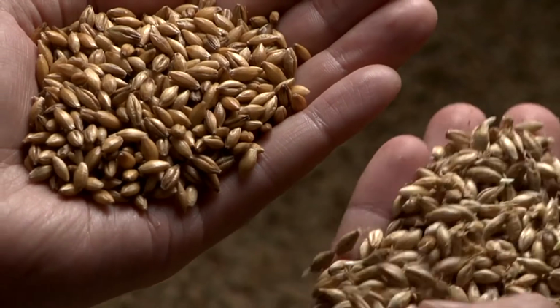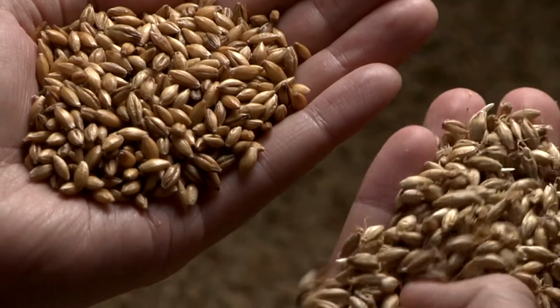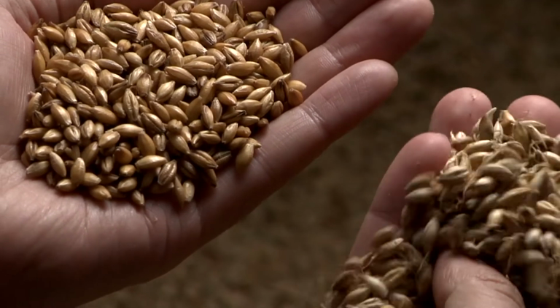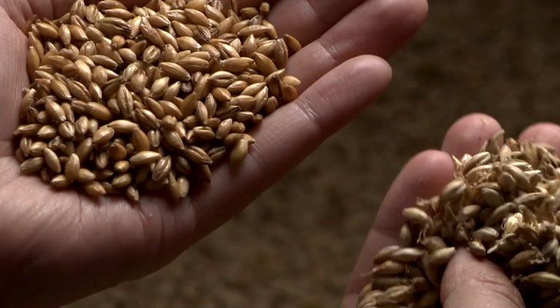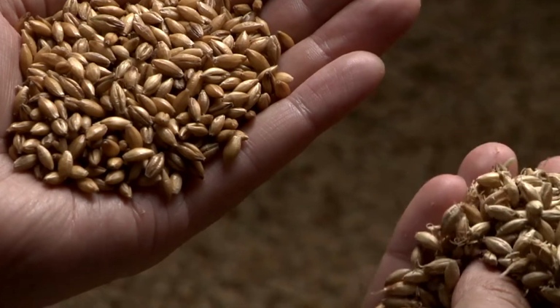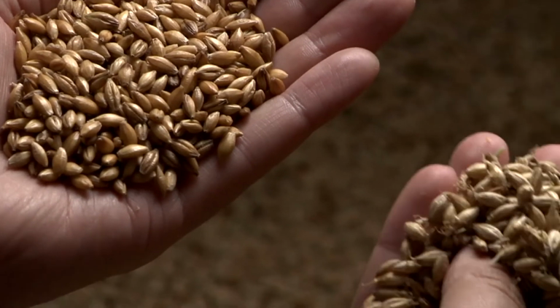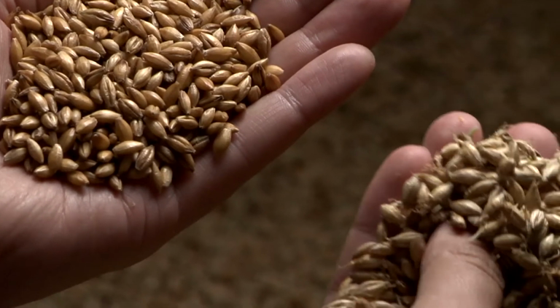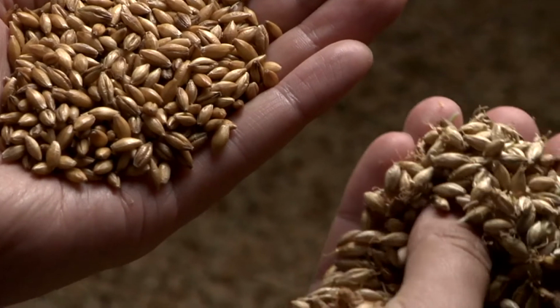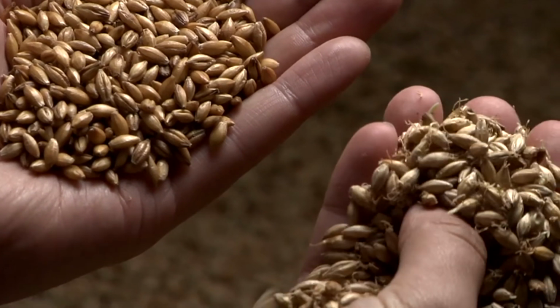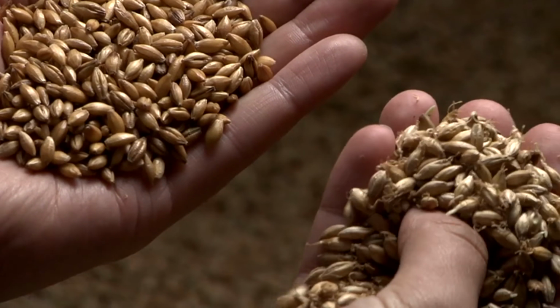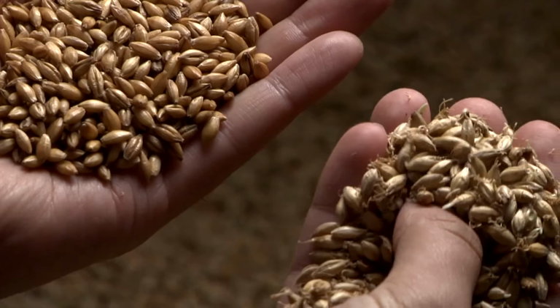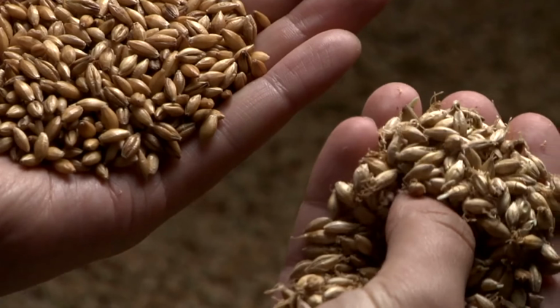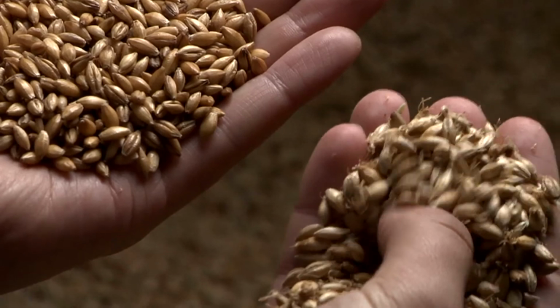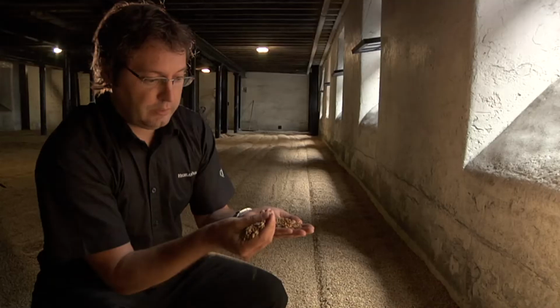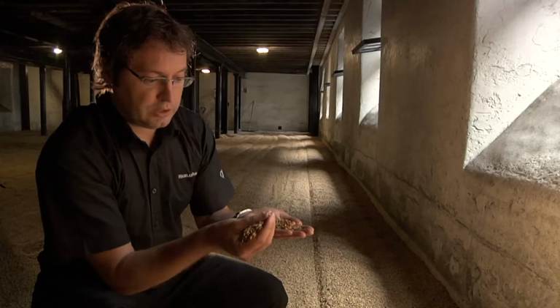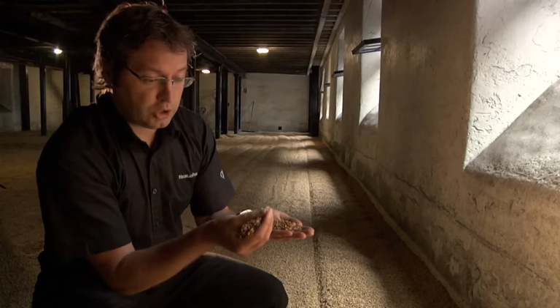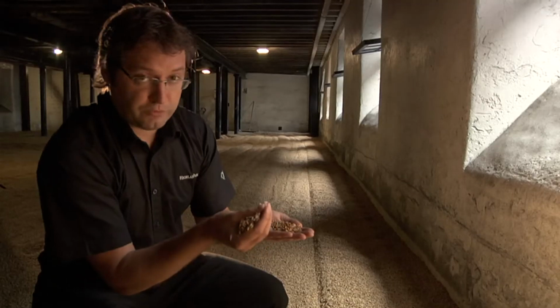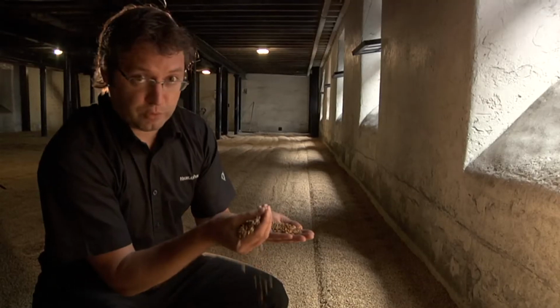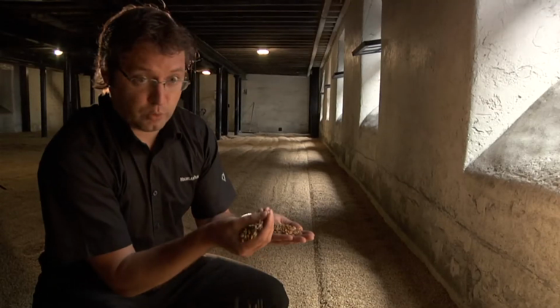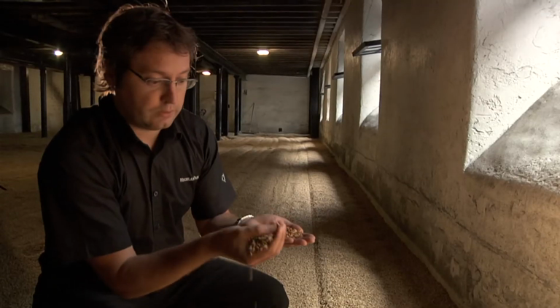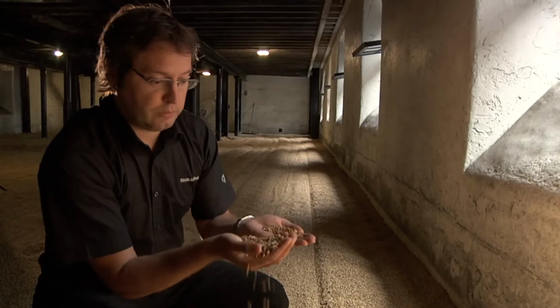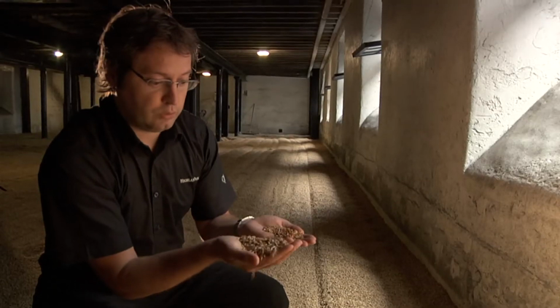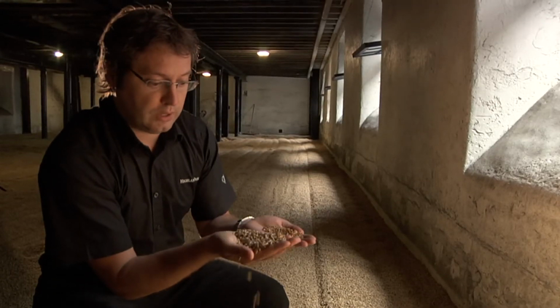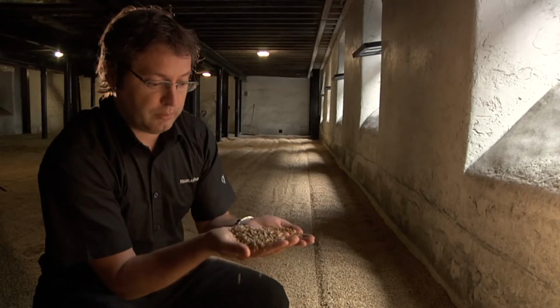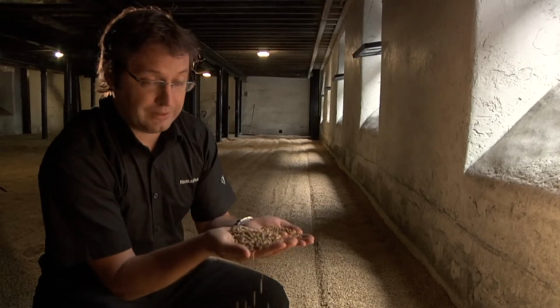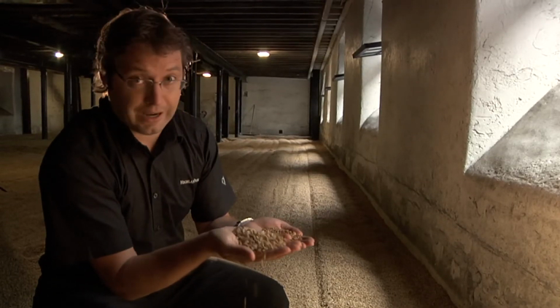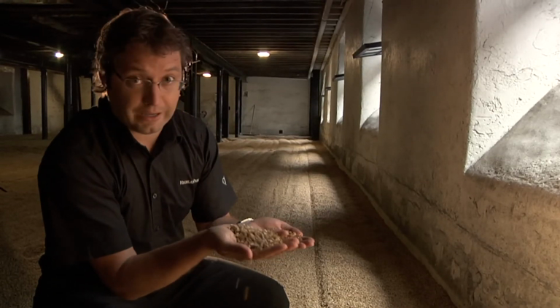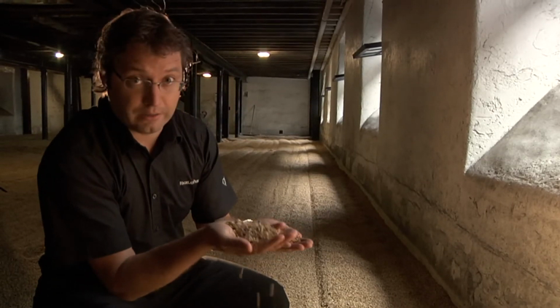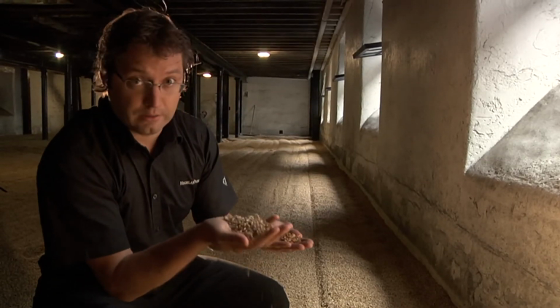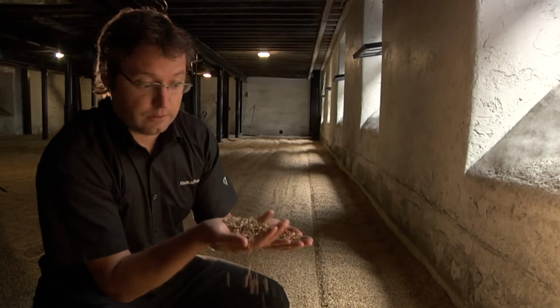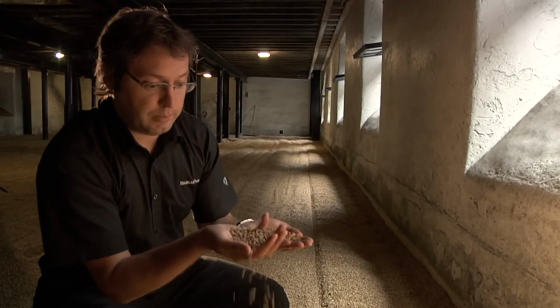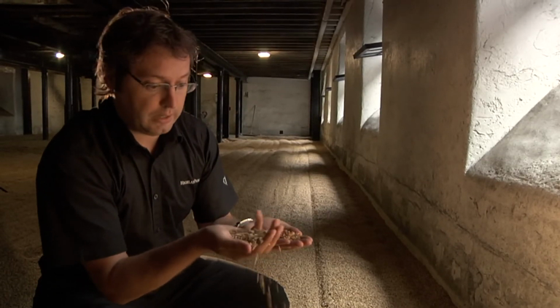And it's at this point that we pick it up and we need to stop it from growing, and we do that by drying the barley.